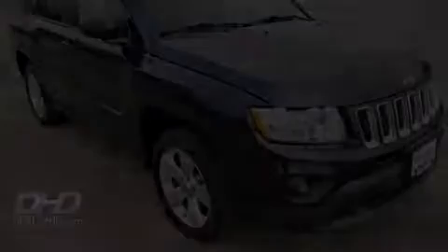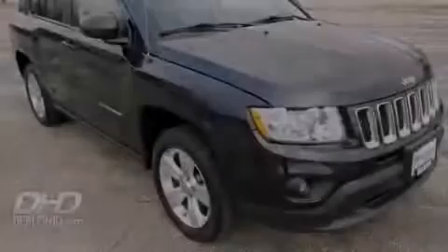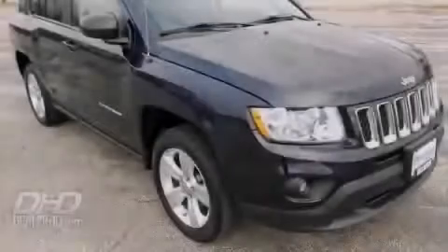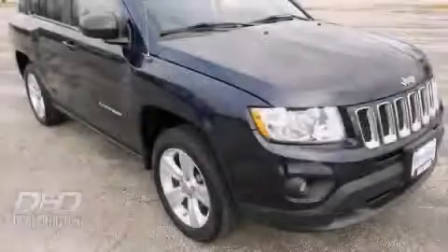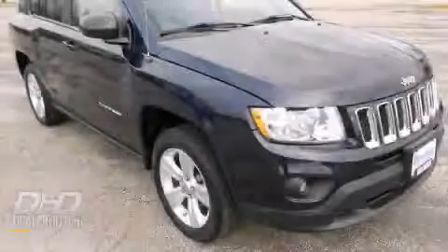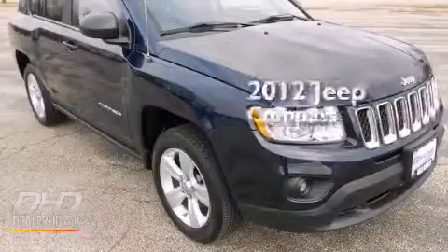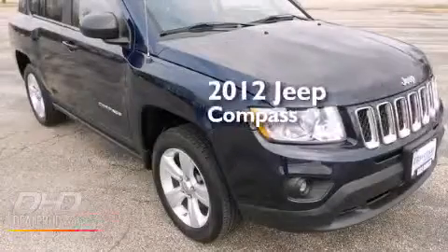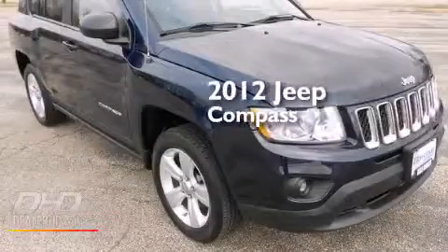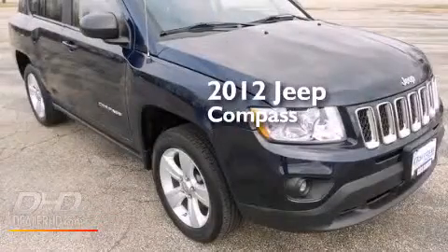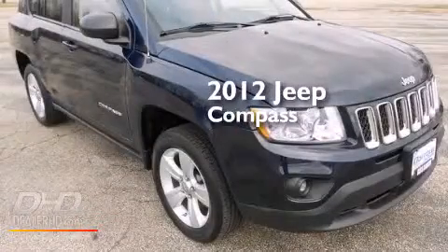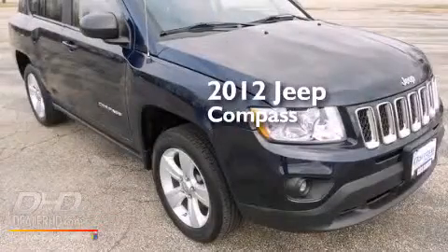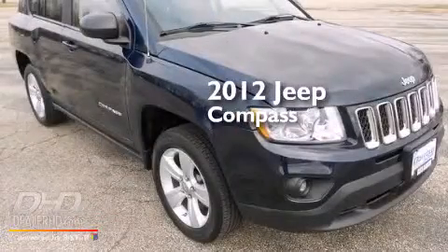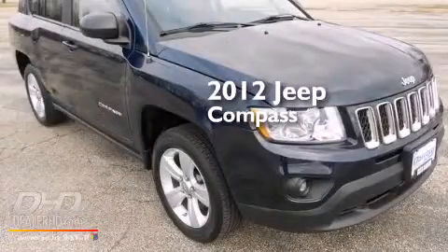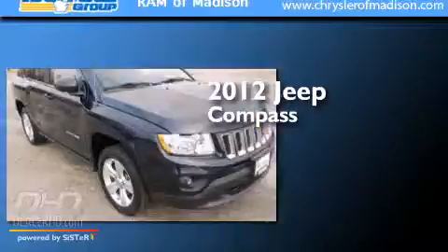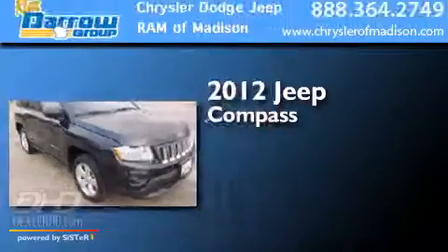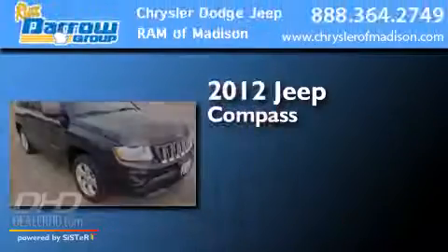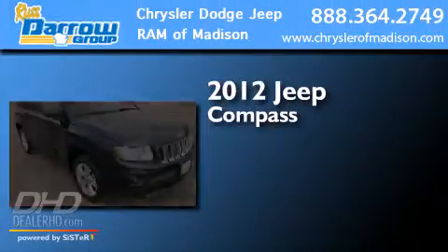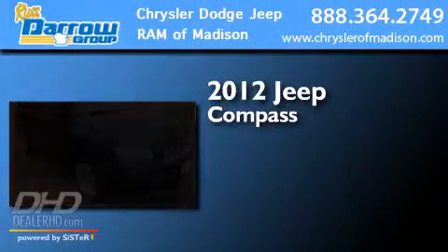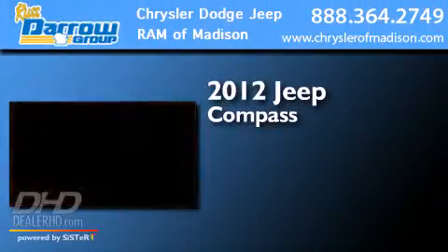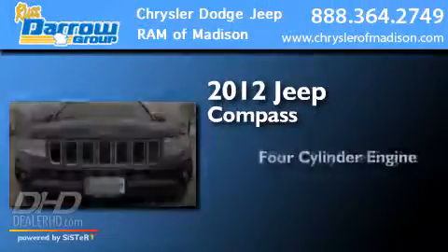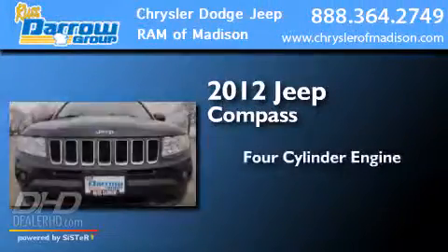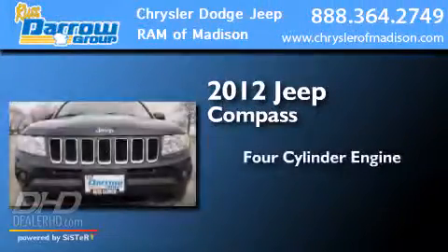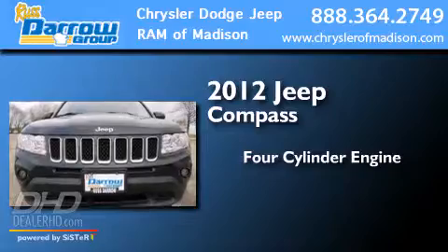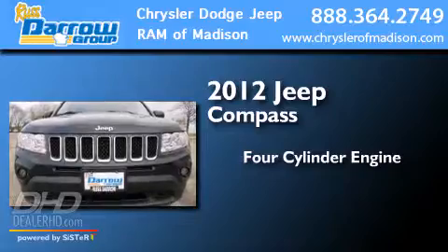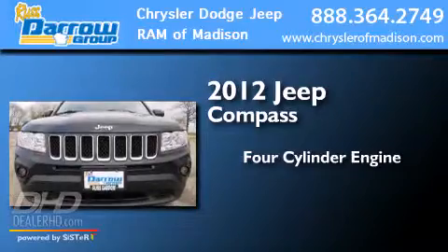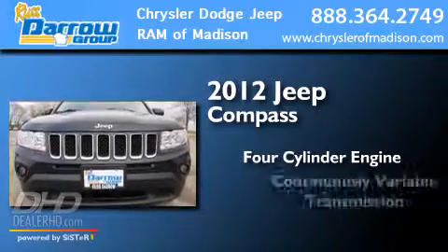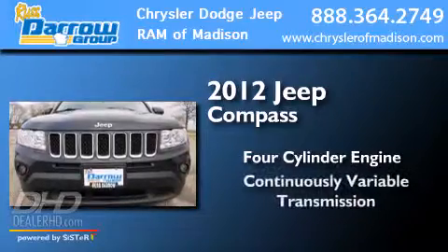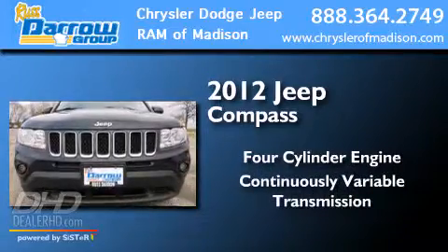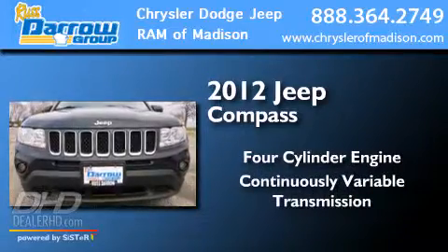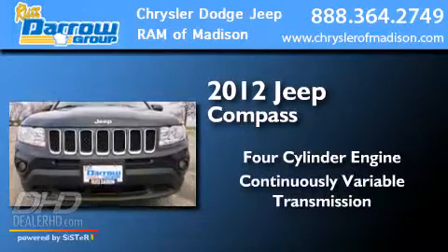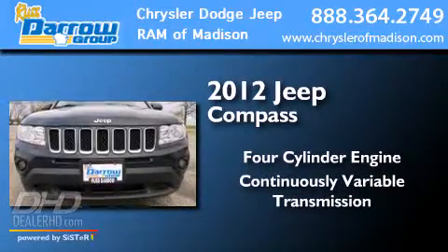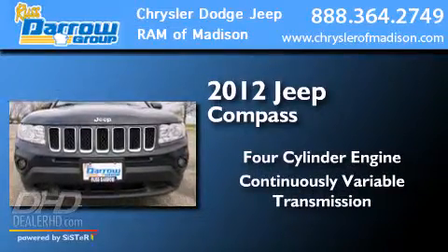This is a 2012 Jeep Compass. It has a four-cylinder engine and a continuous variable transmission.